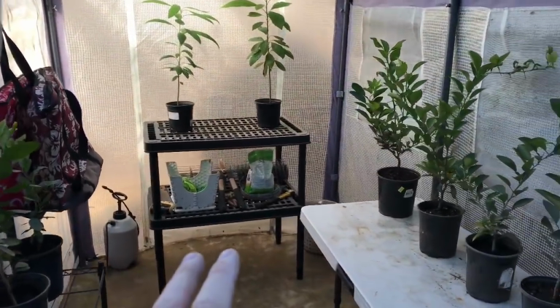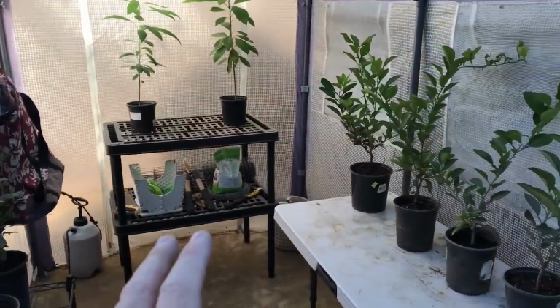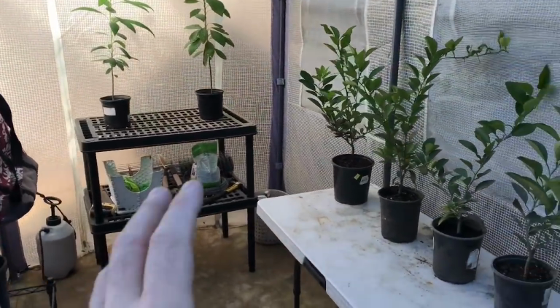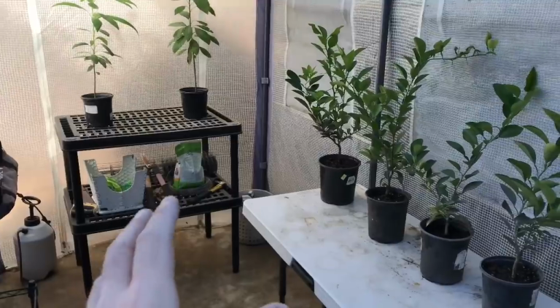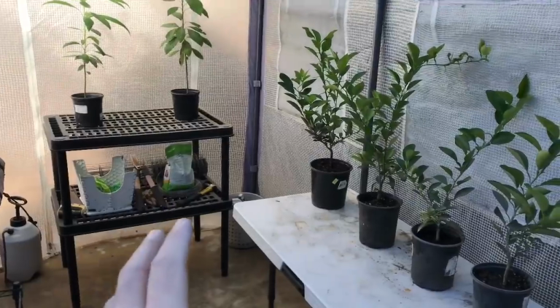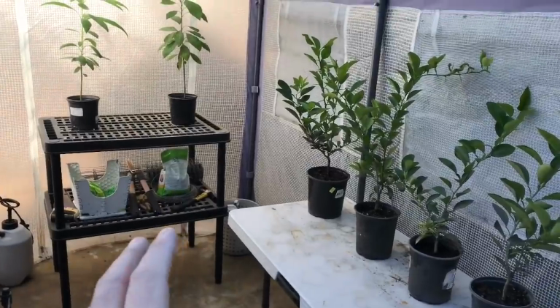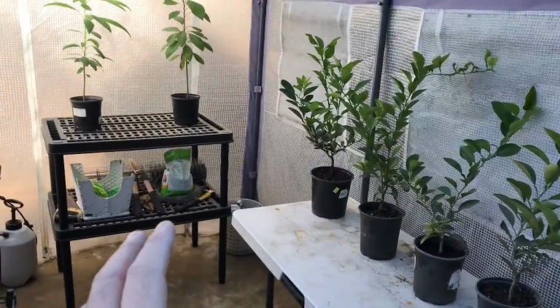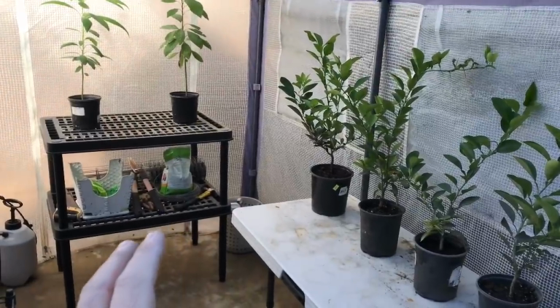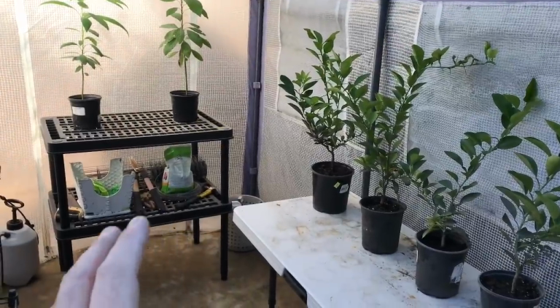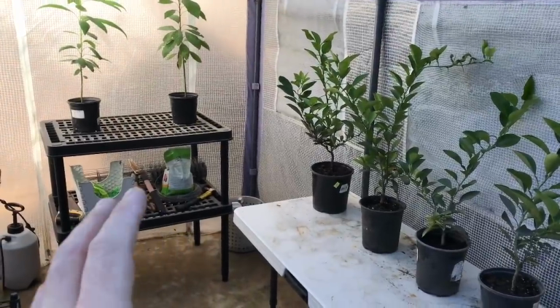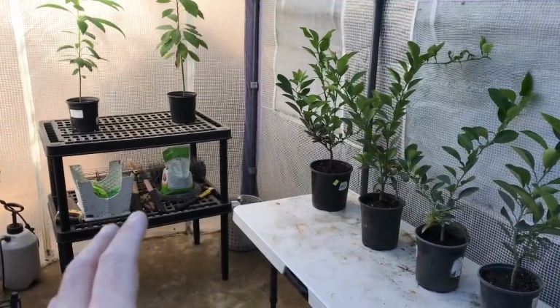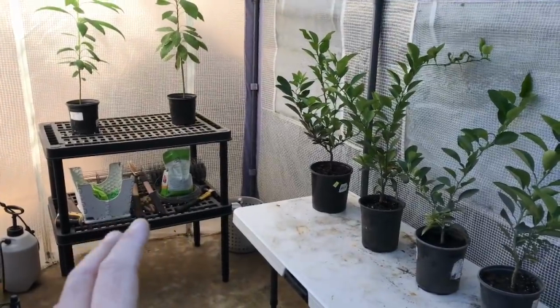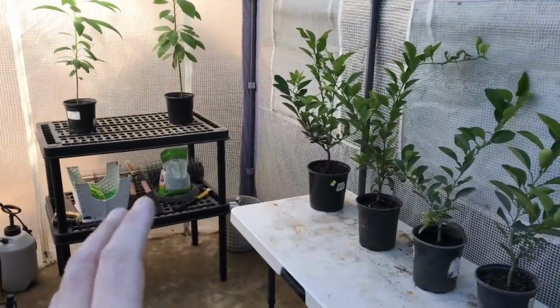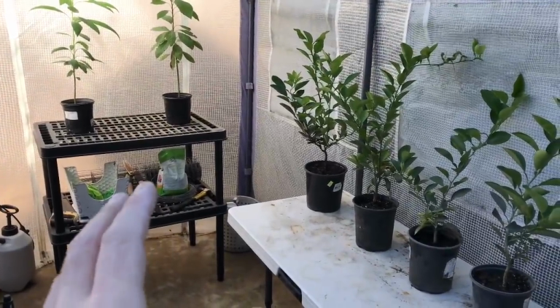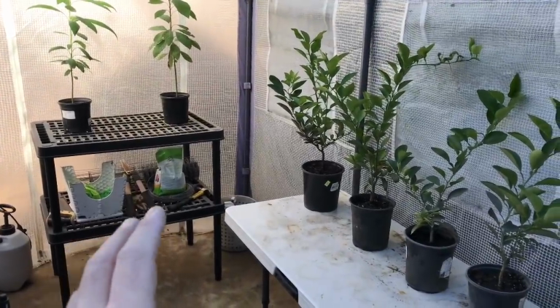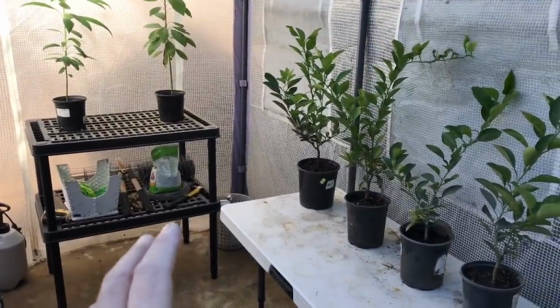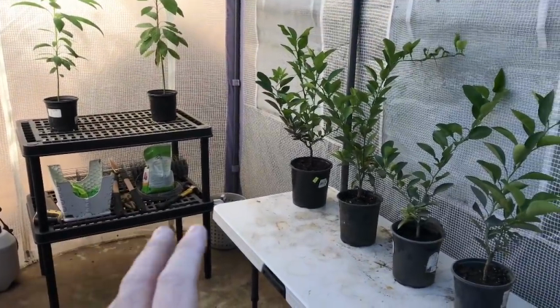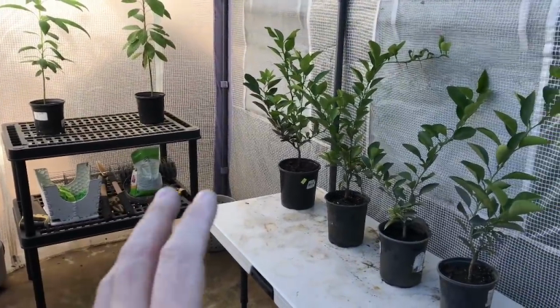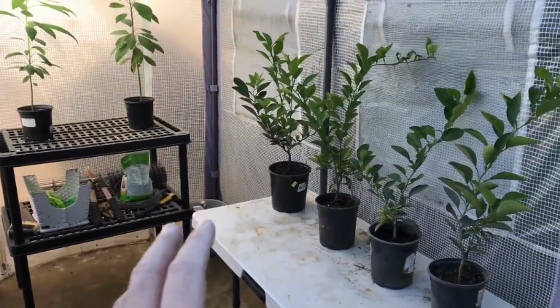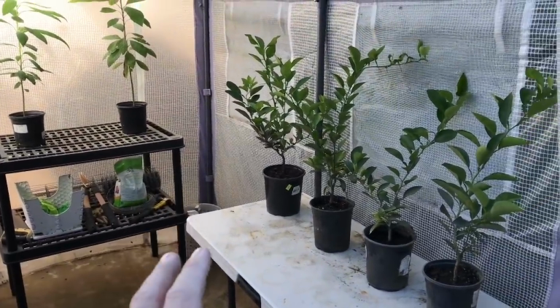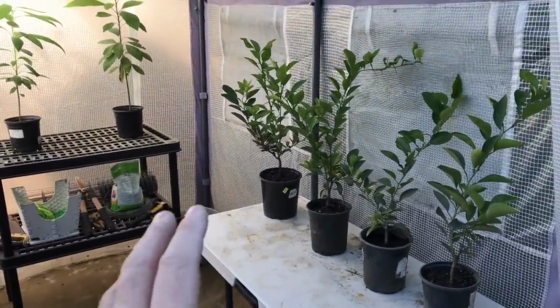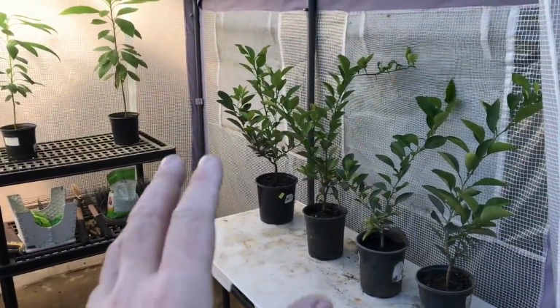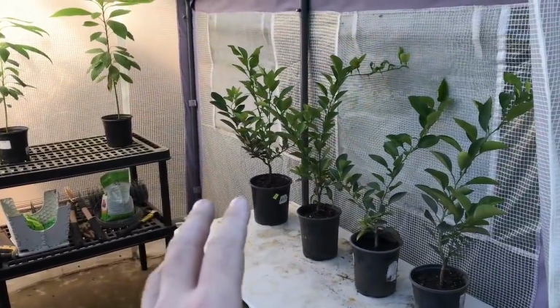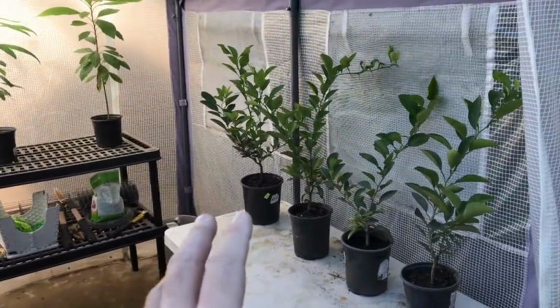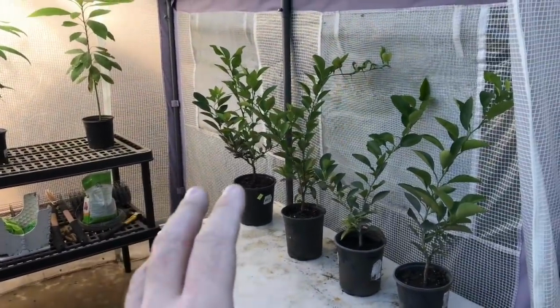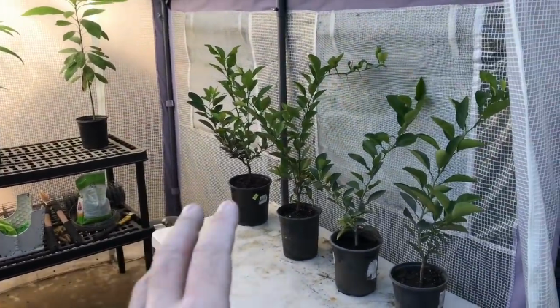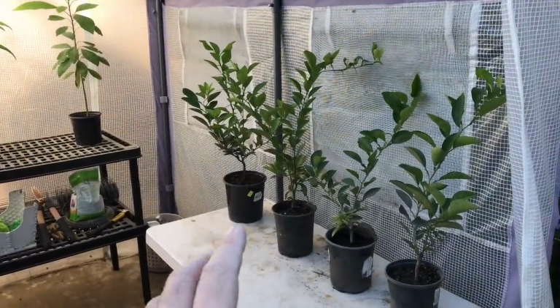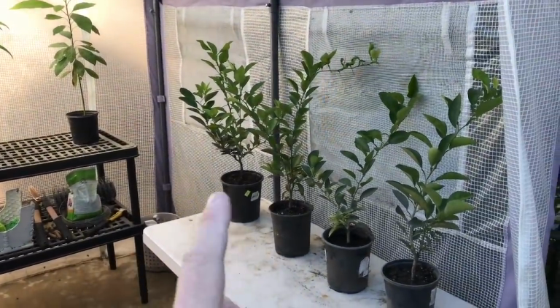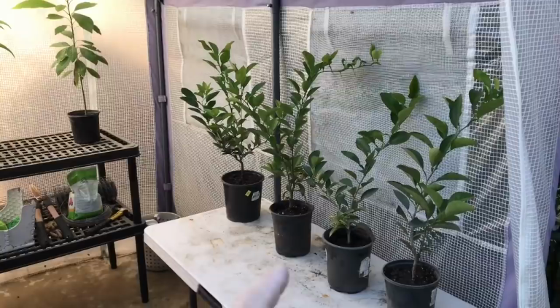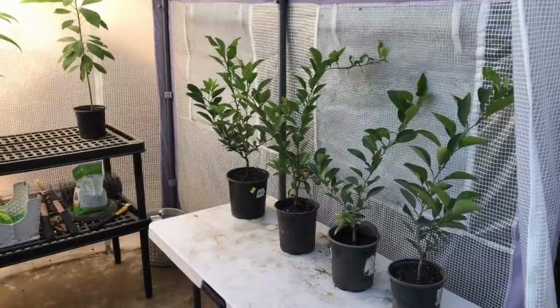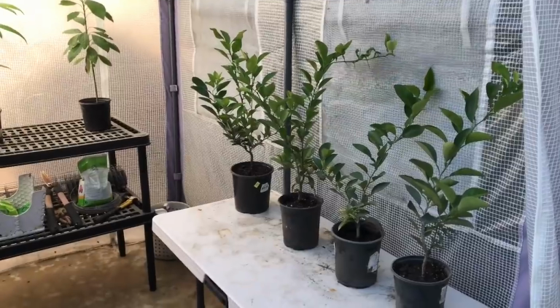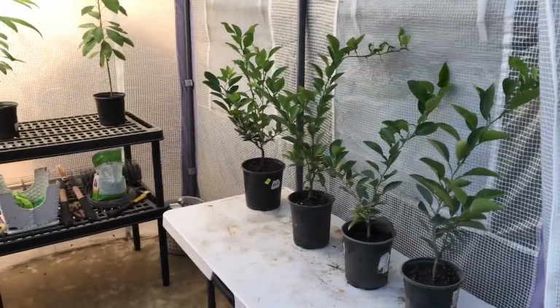Obviously, over the next several weeks to several months, if I notice that the plants in here are struggling, I'll bring them indoors.